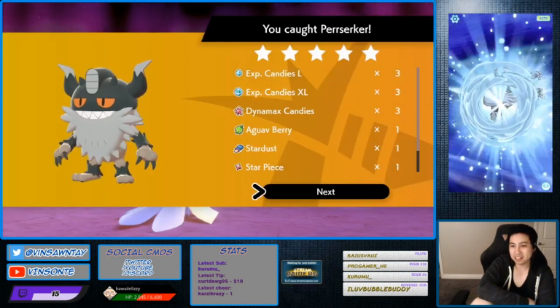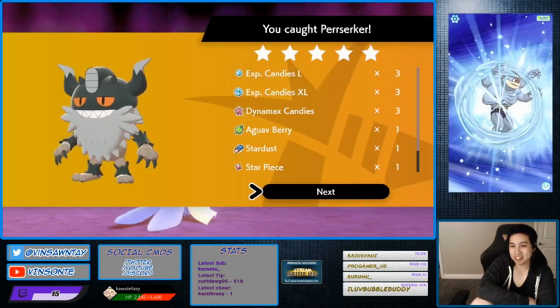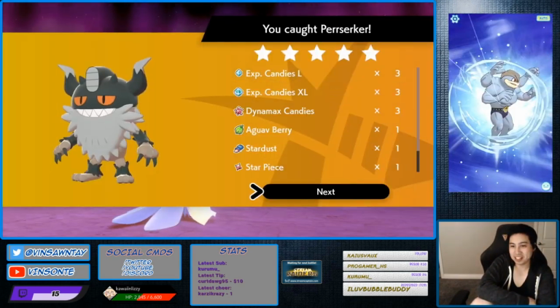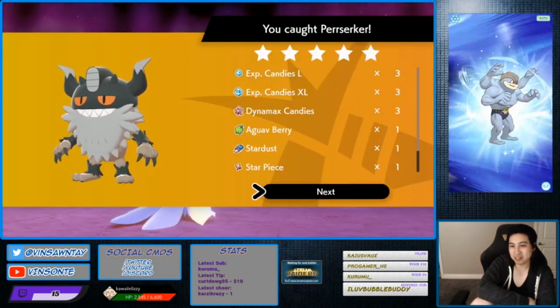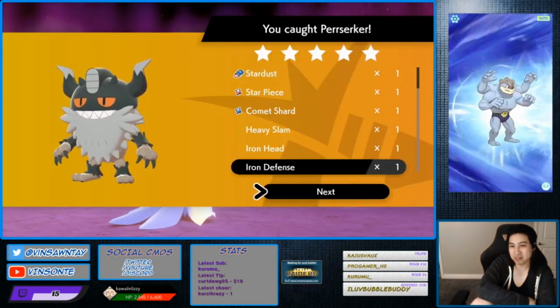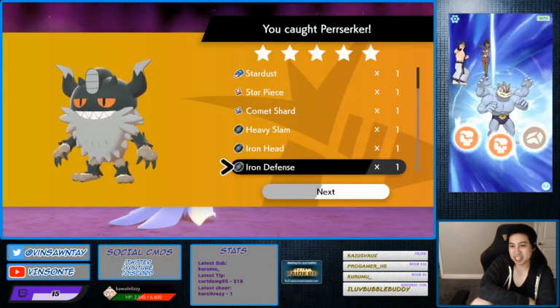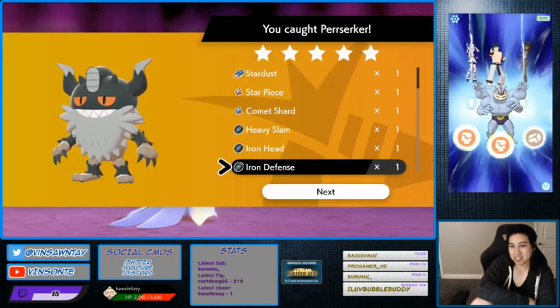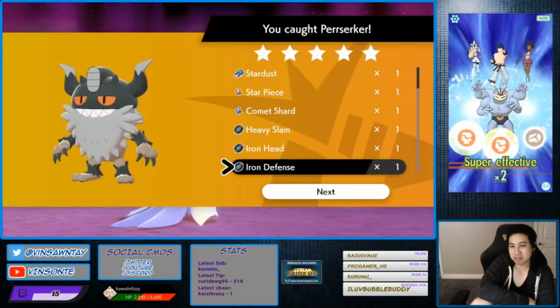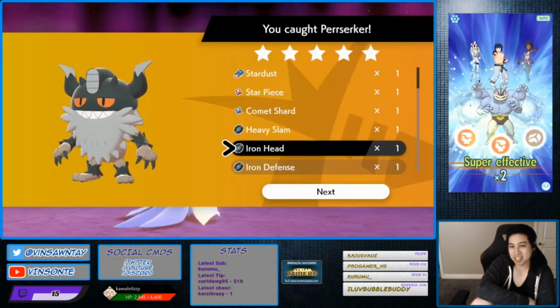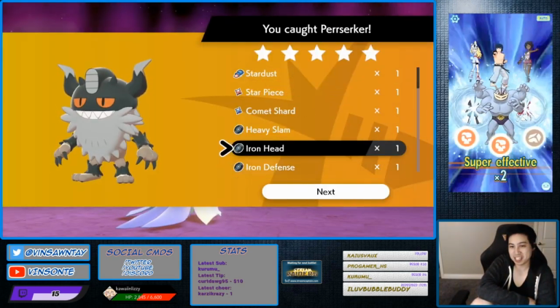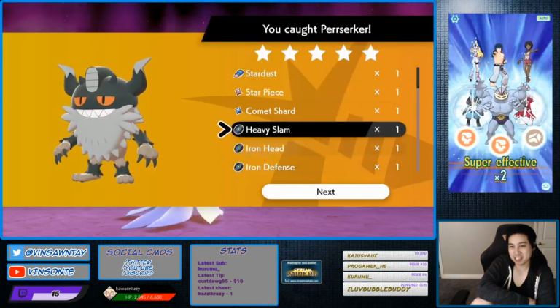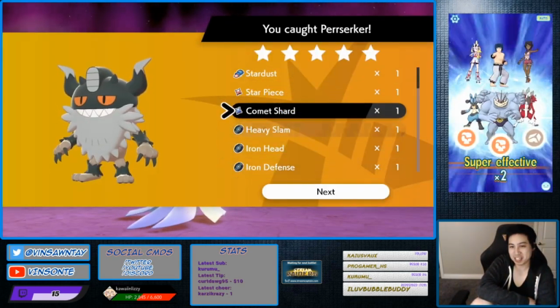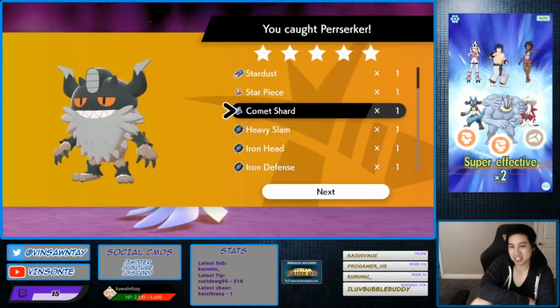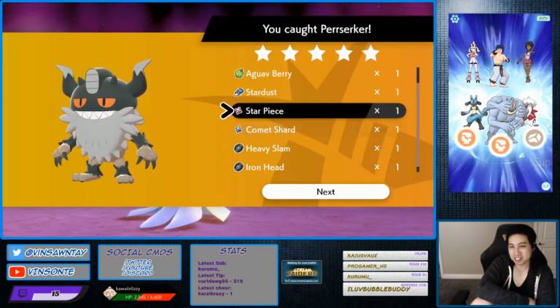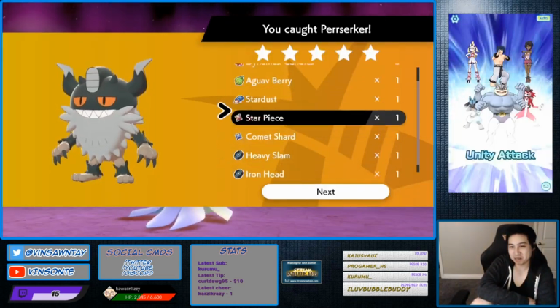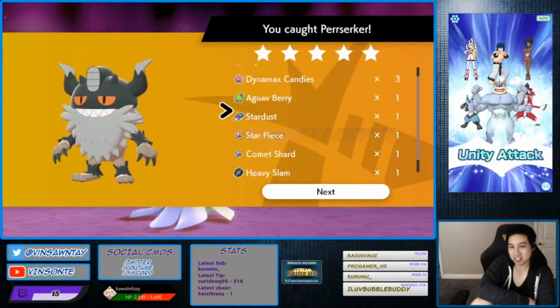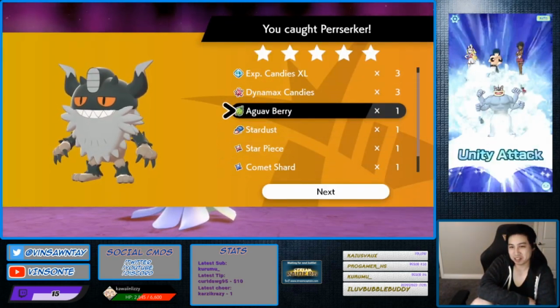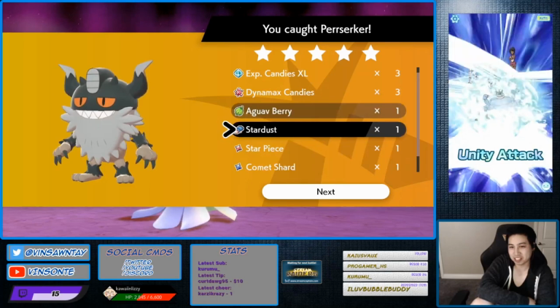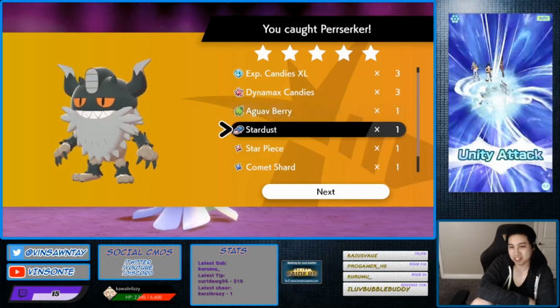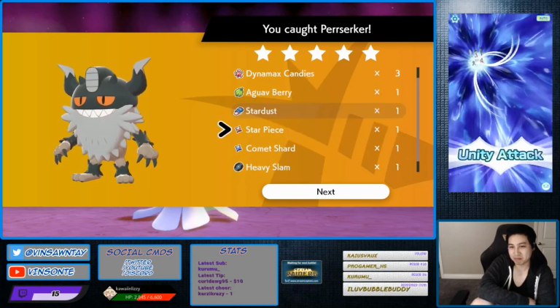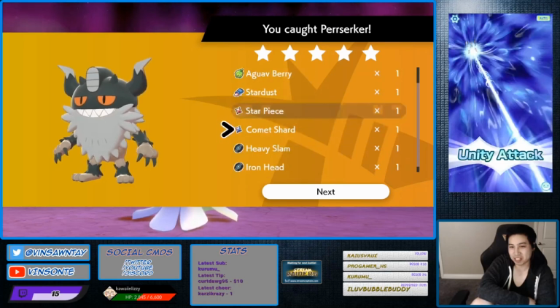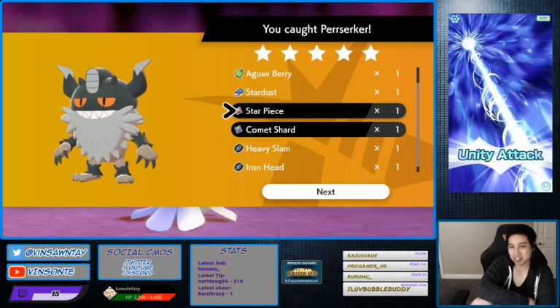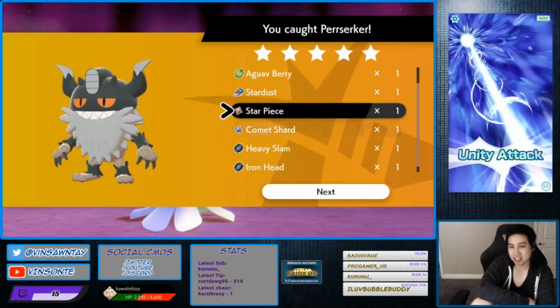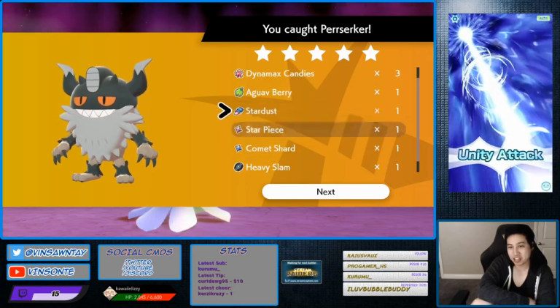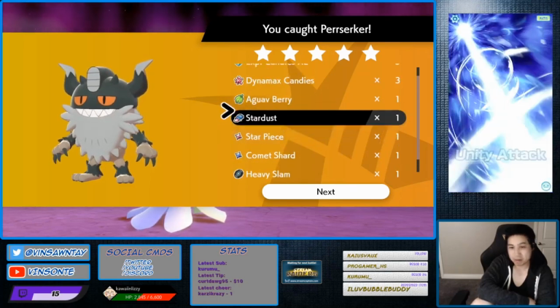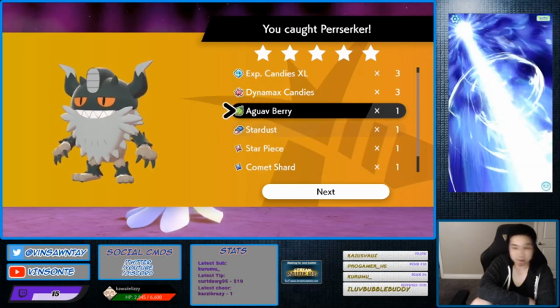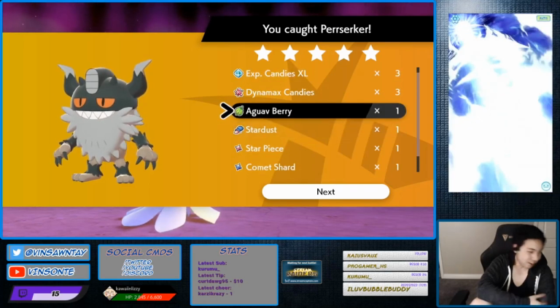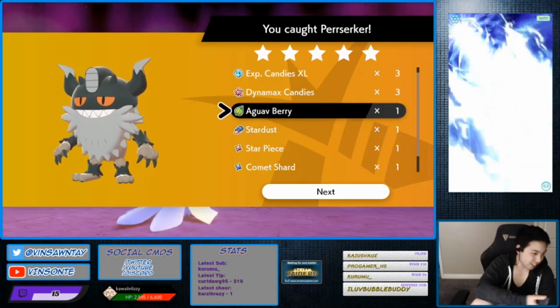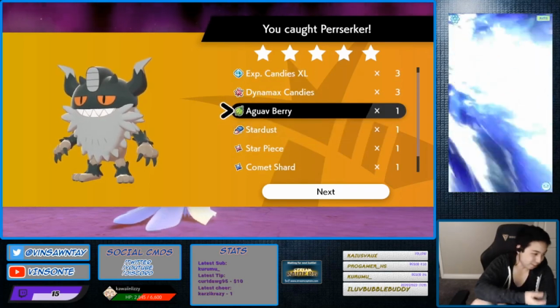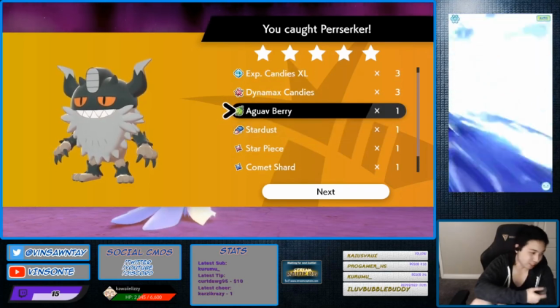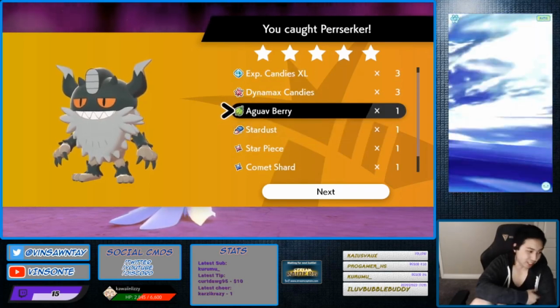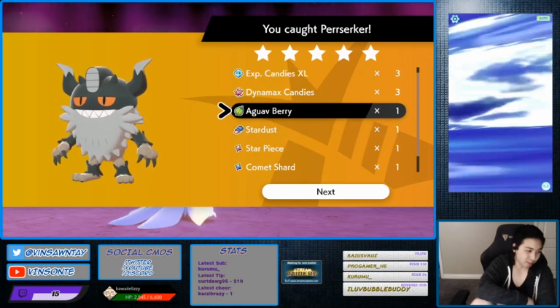So we got EXP Candies, we got some dust we could sell for money, and you get berries from this as well.